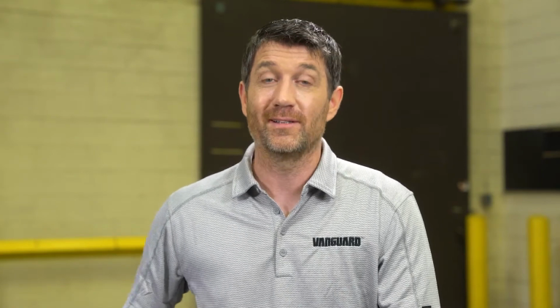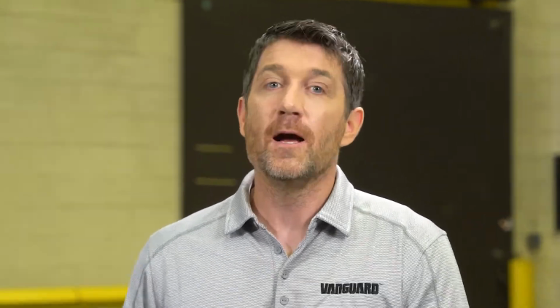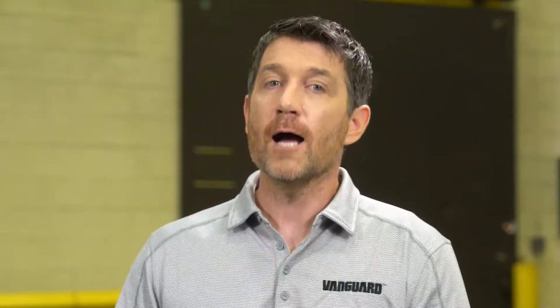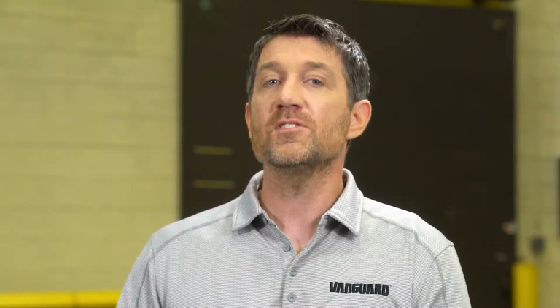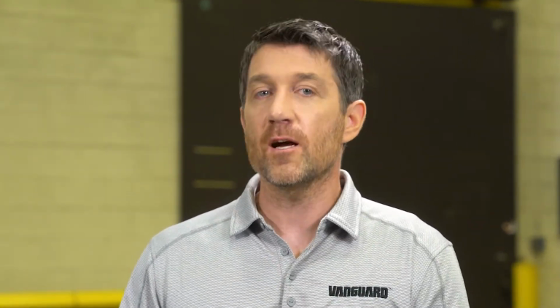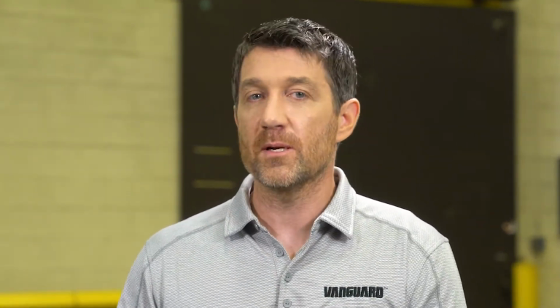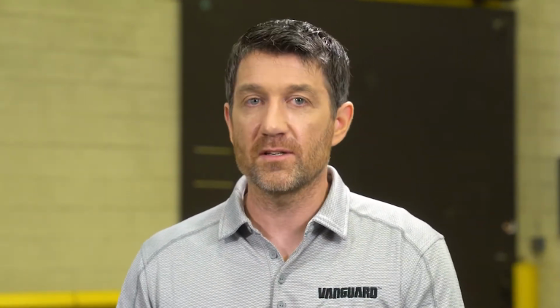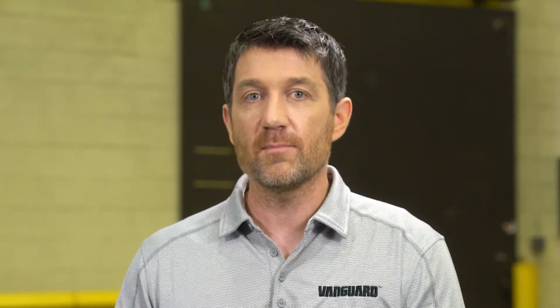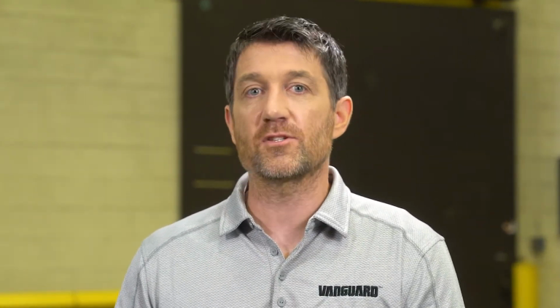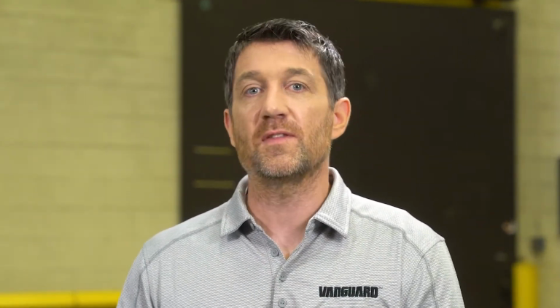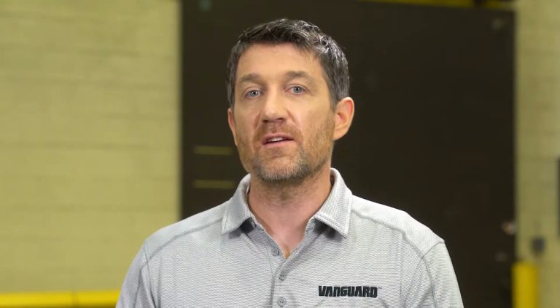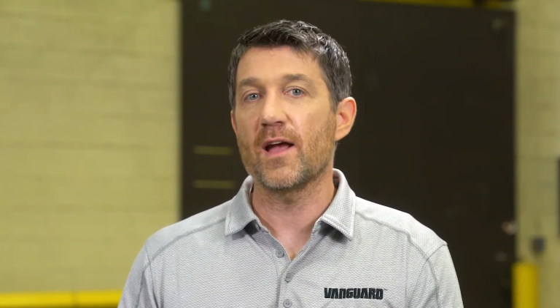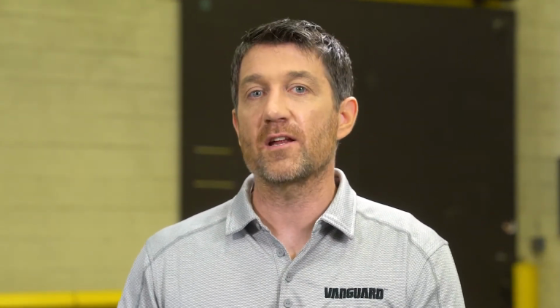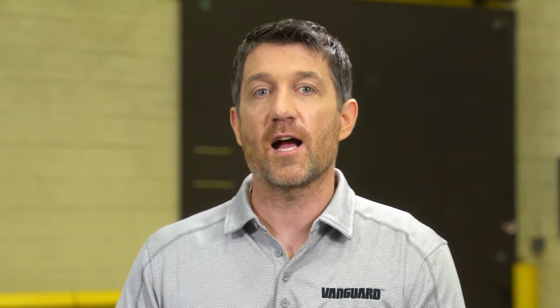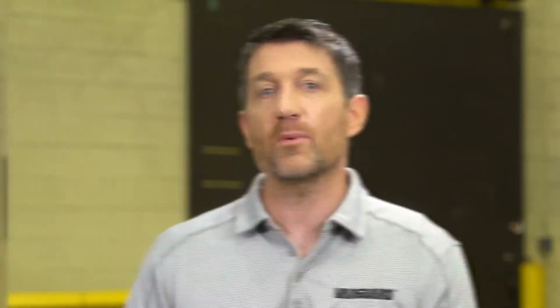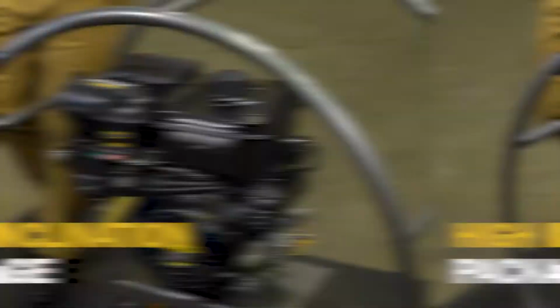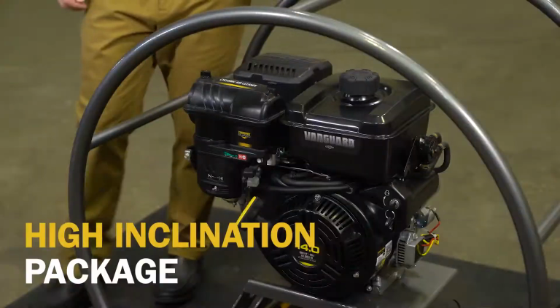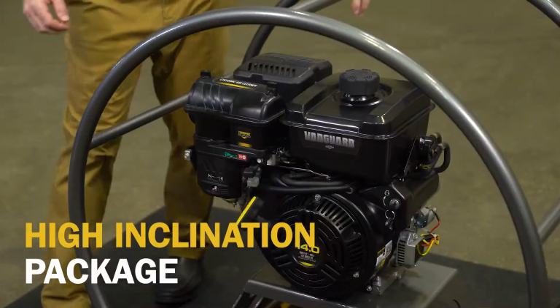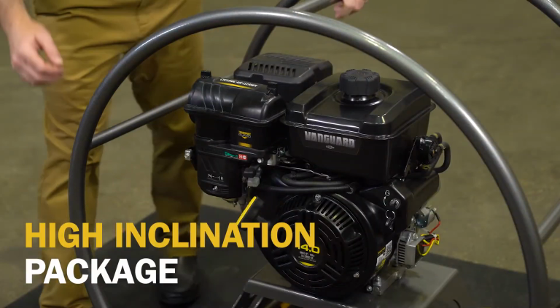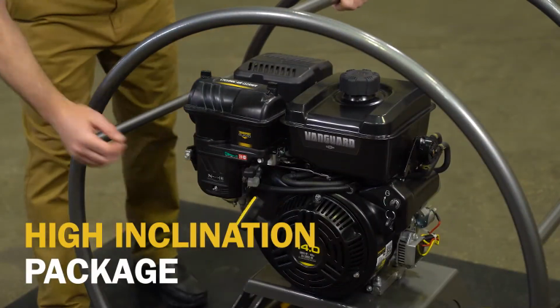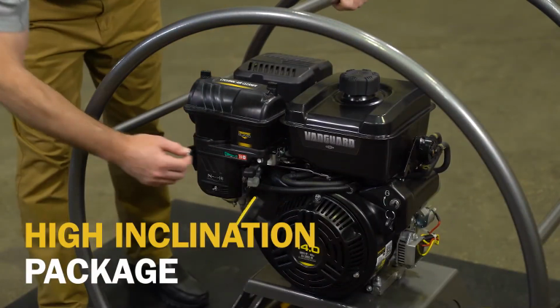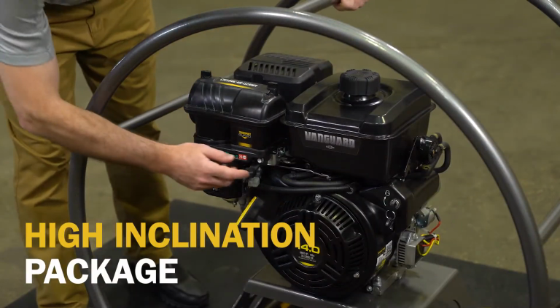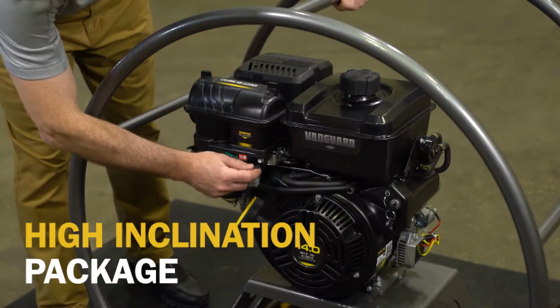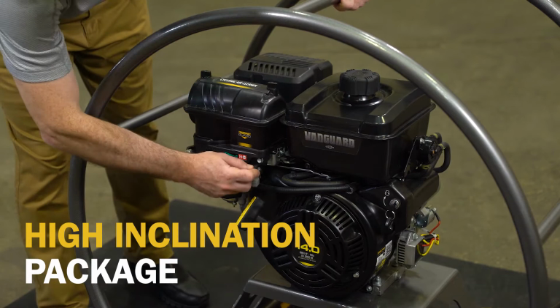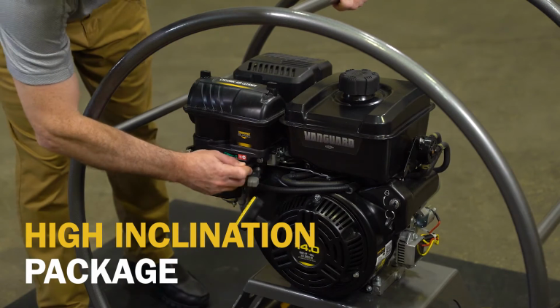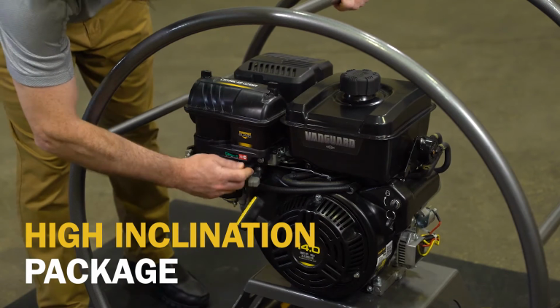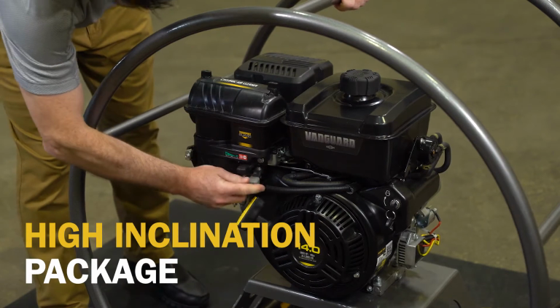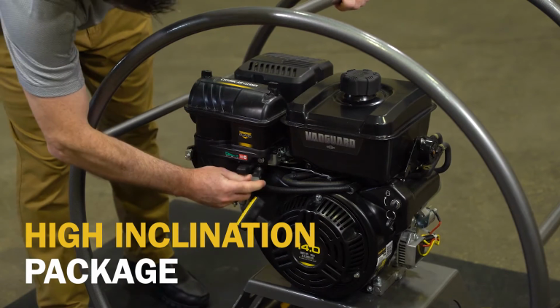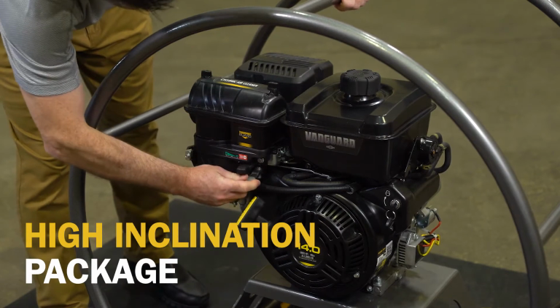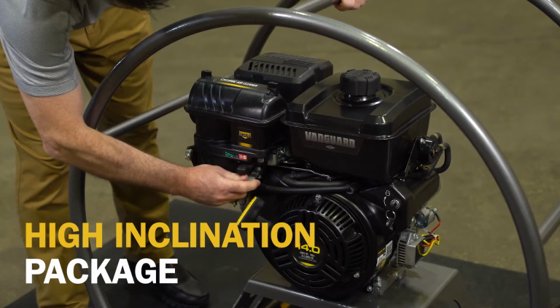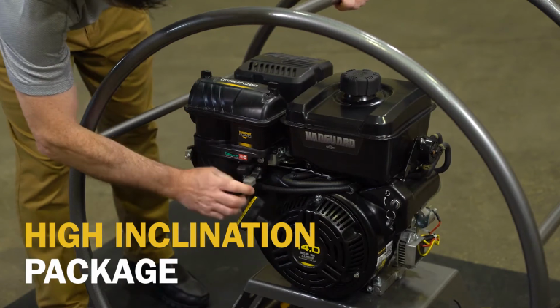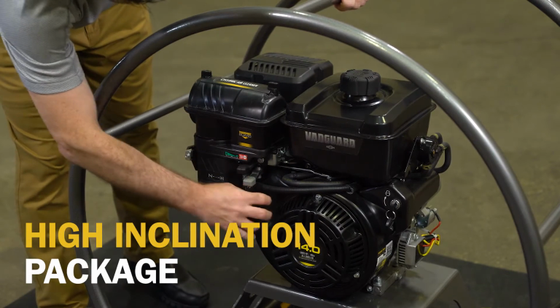I'm set up here to demonstrate the advantage operators have with the Vanguard high inclination package.